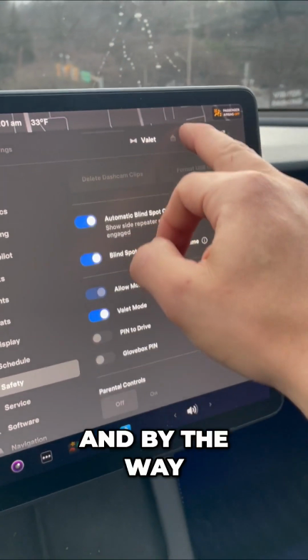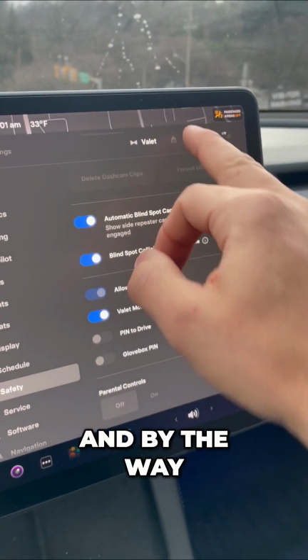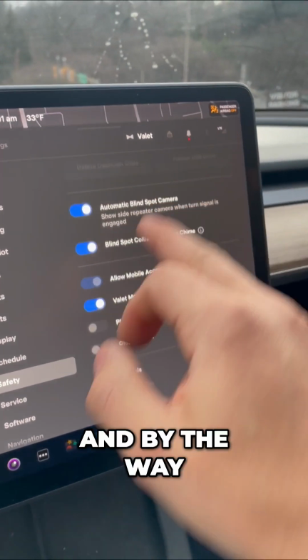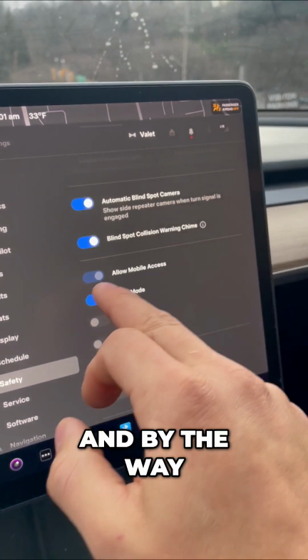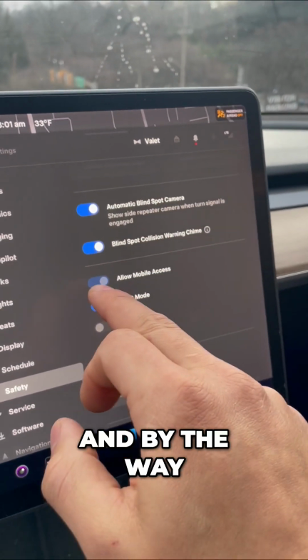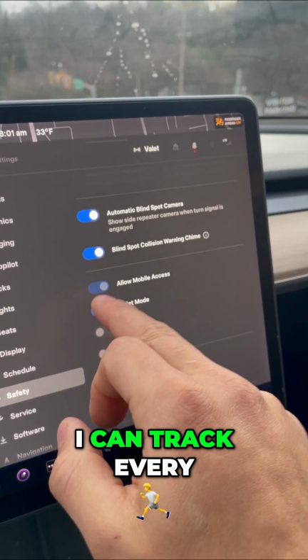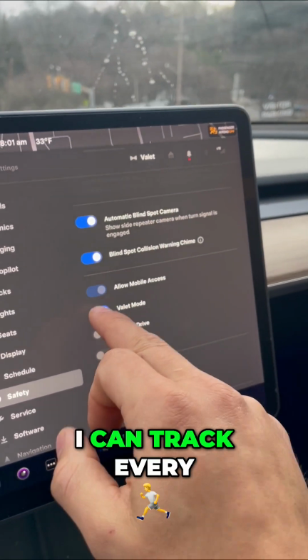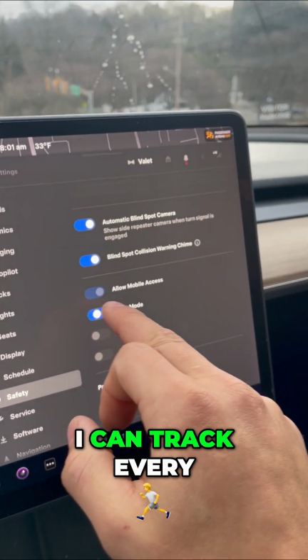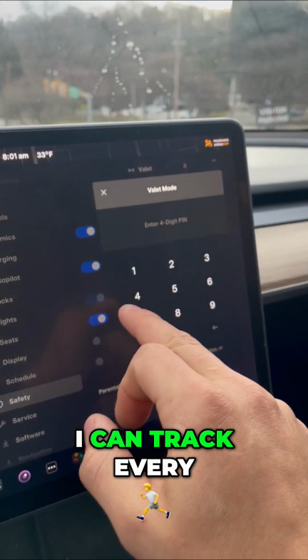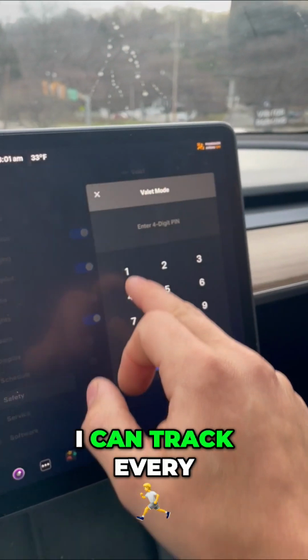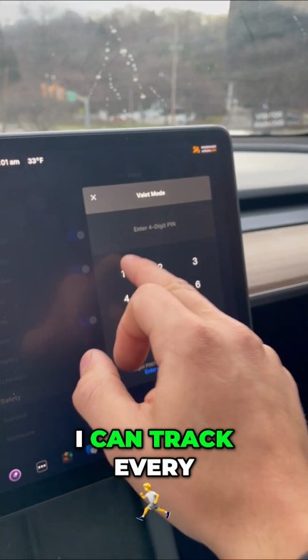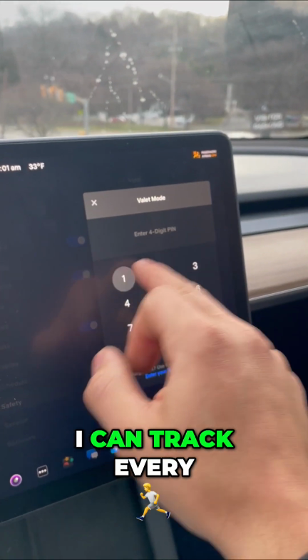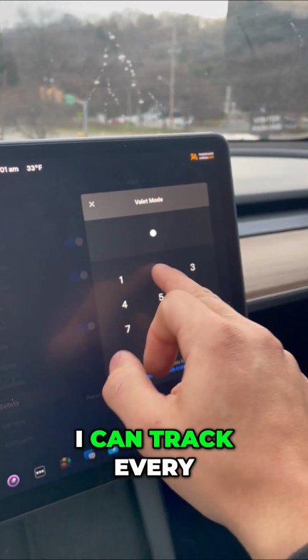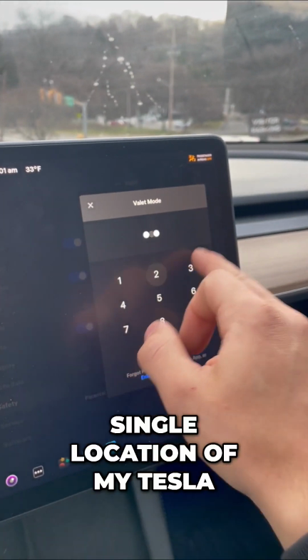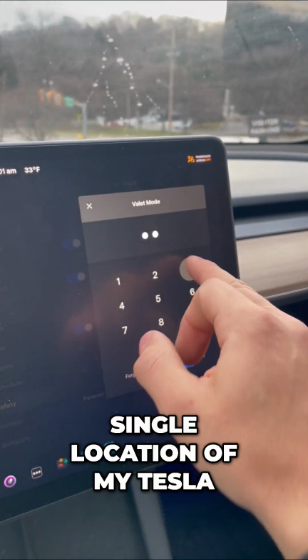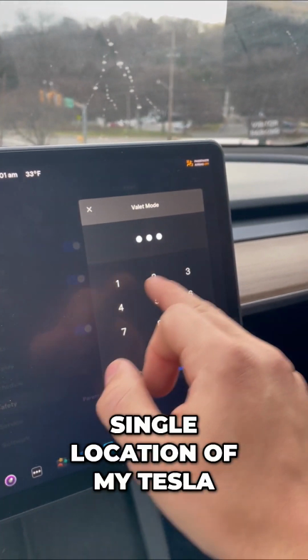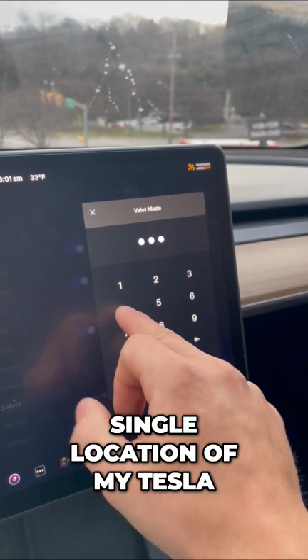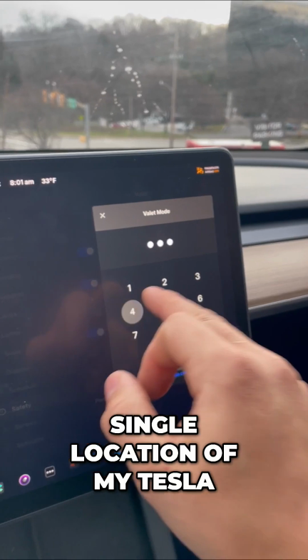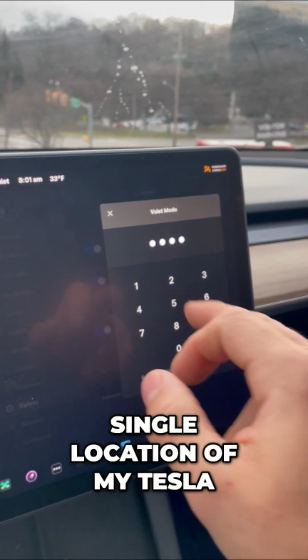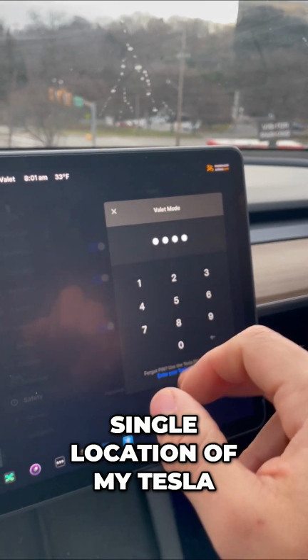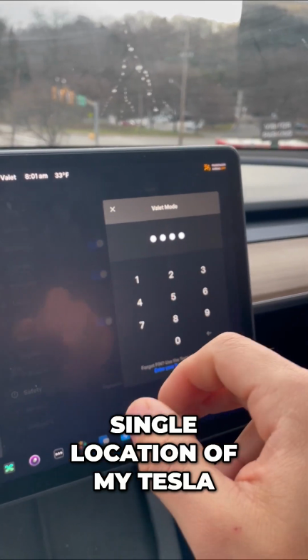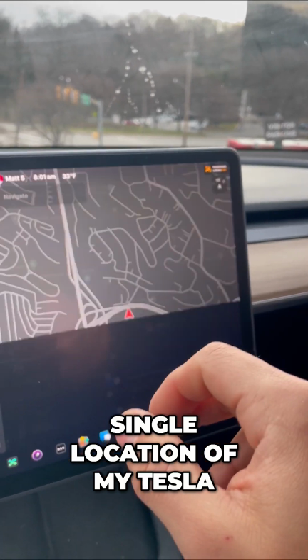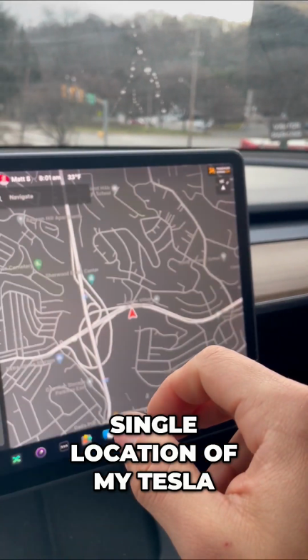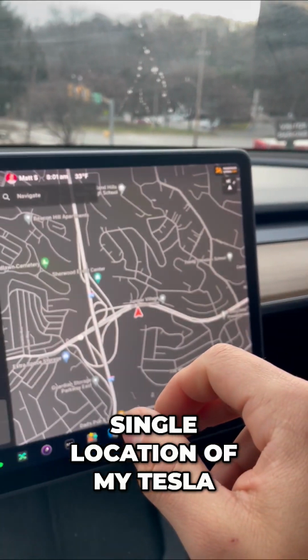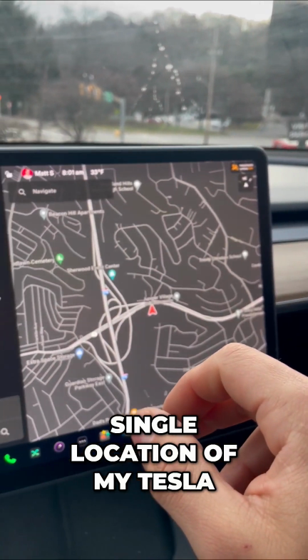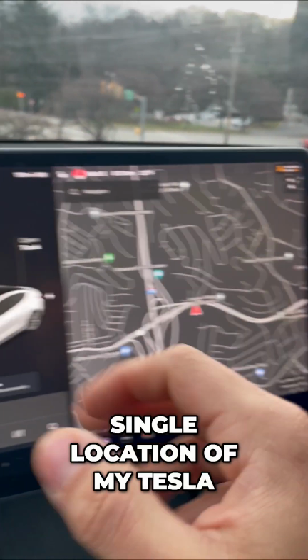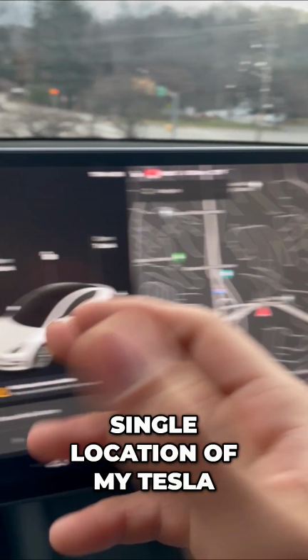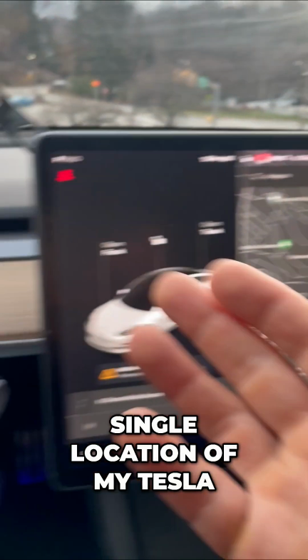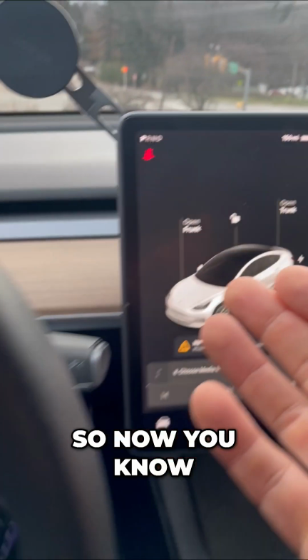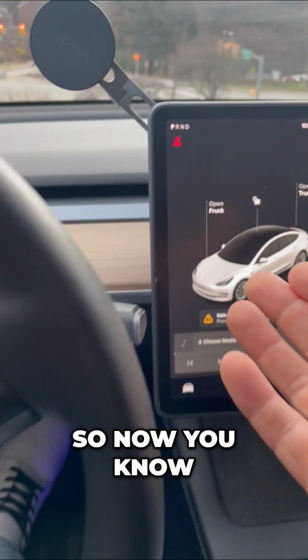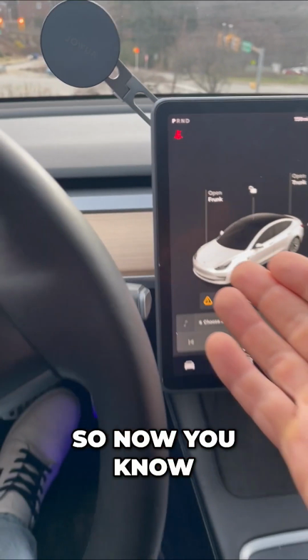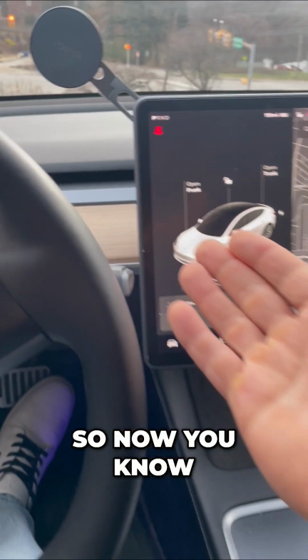And by the way, I can track every single location of my Tesla. So now you know.